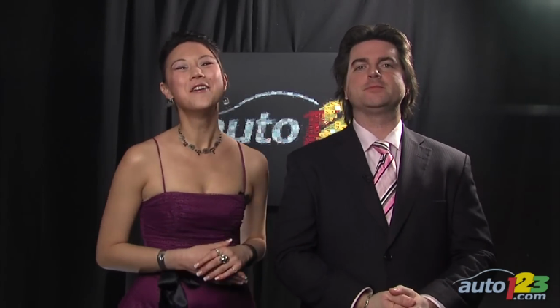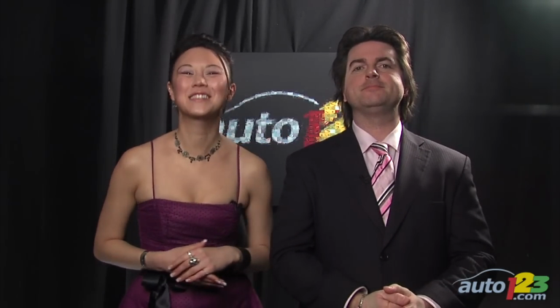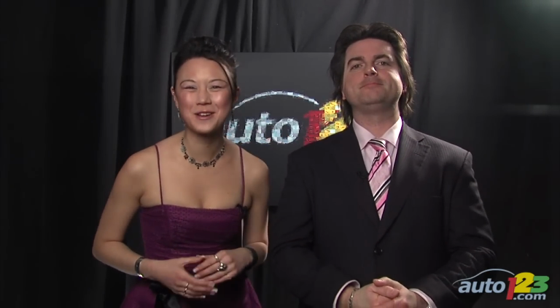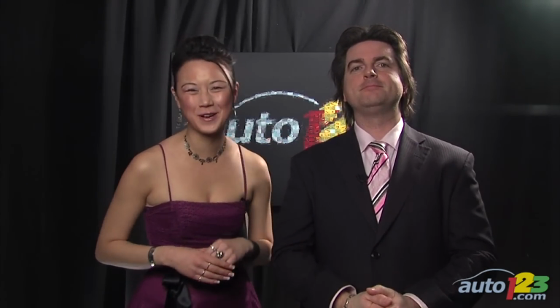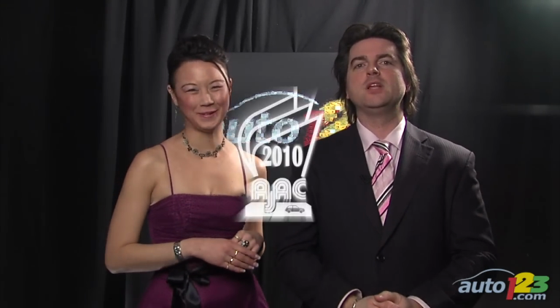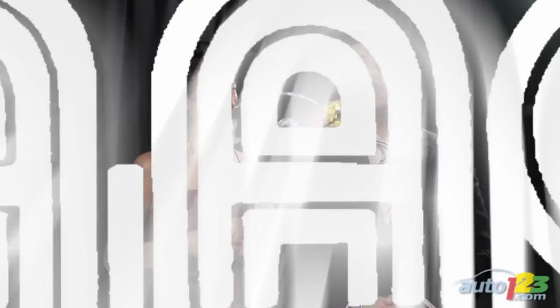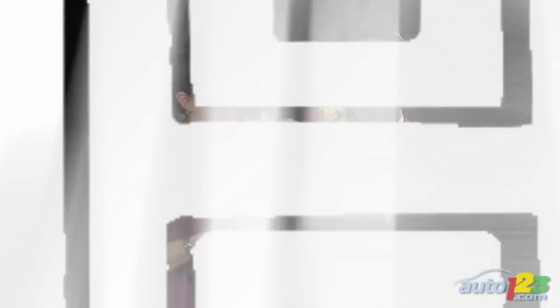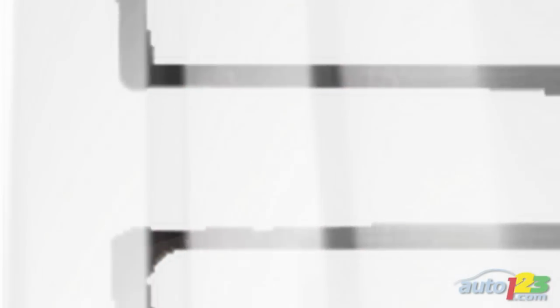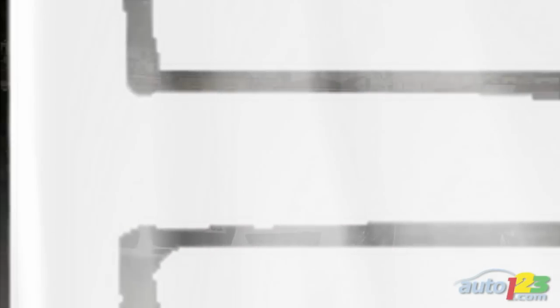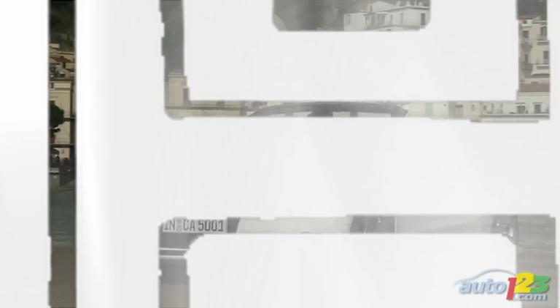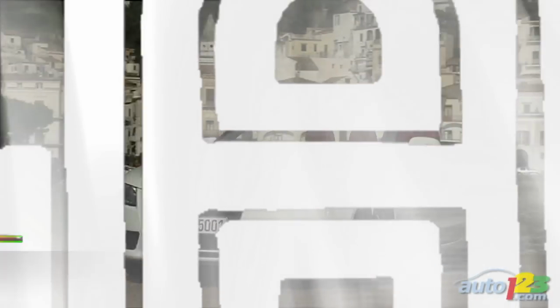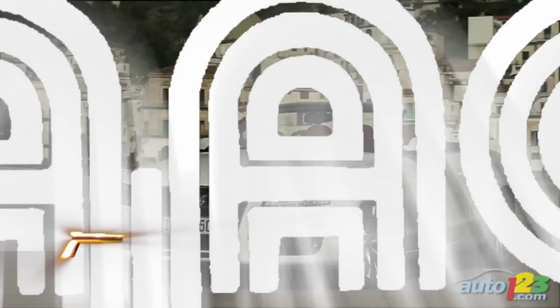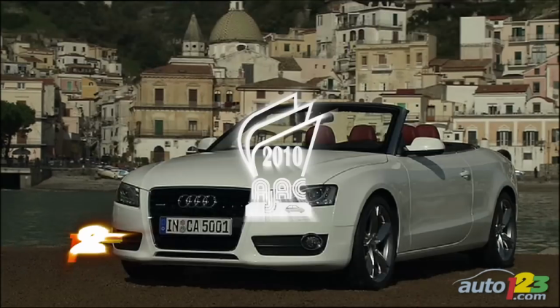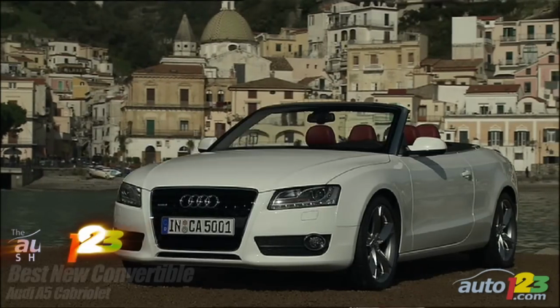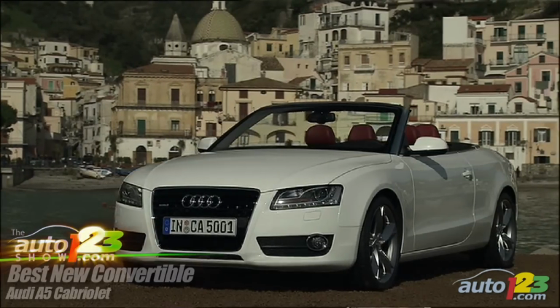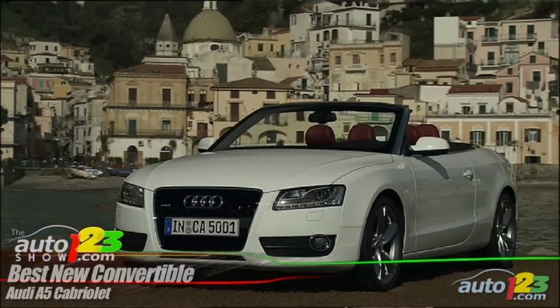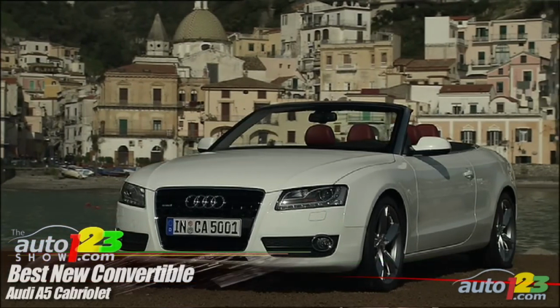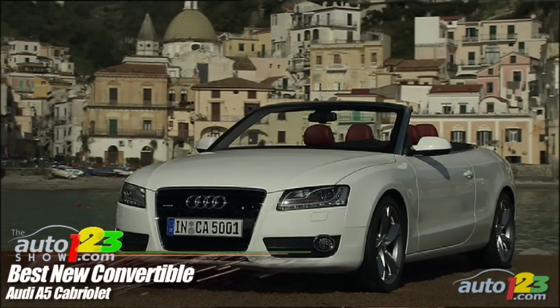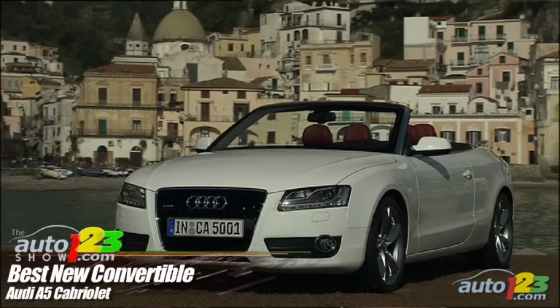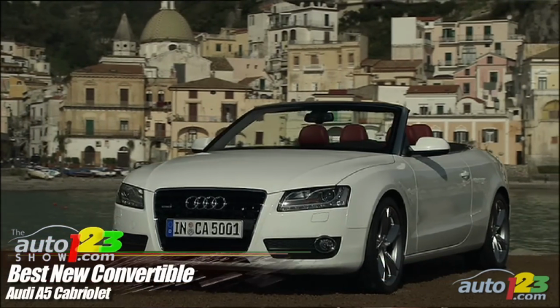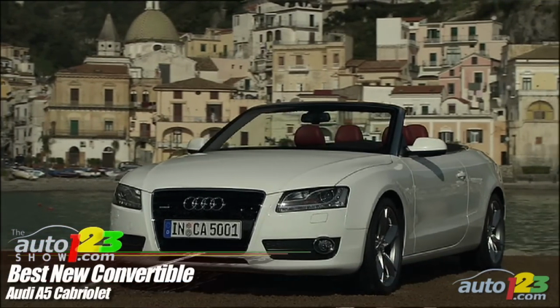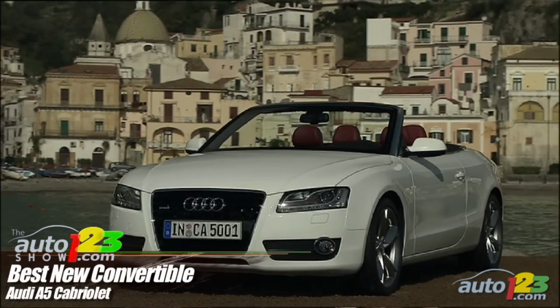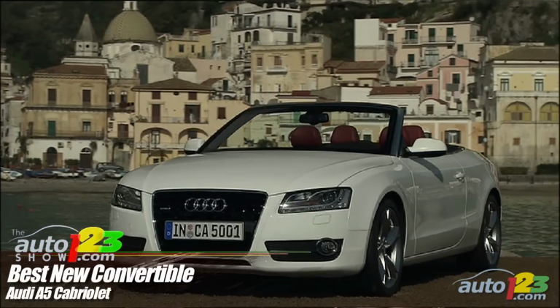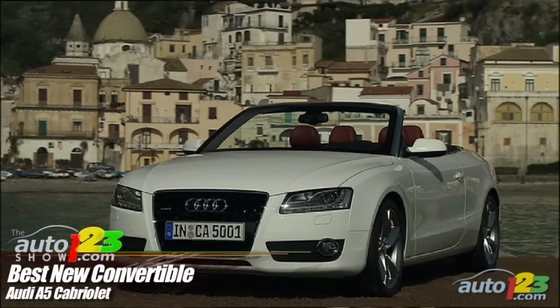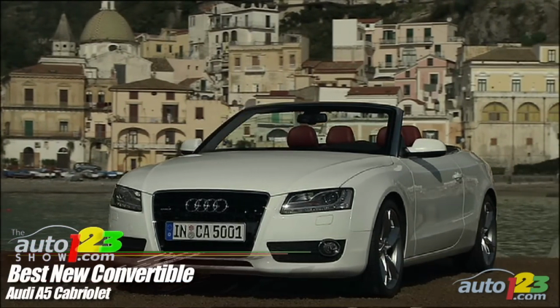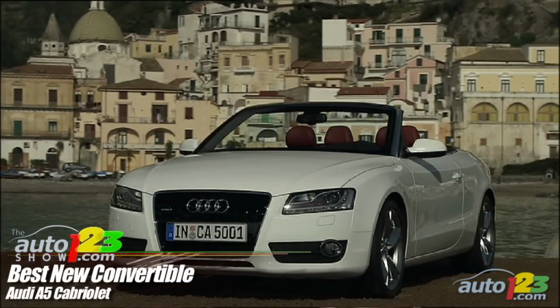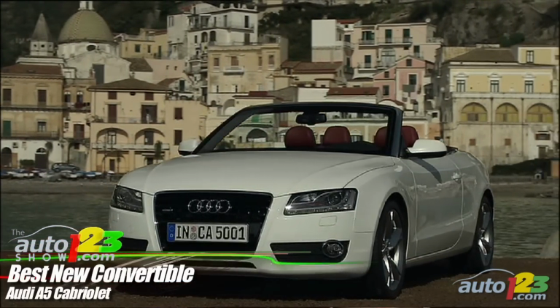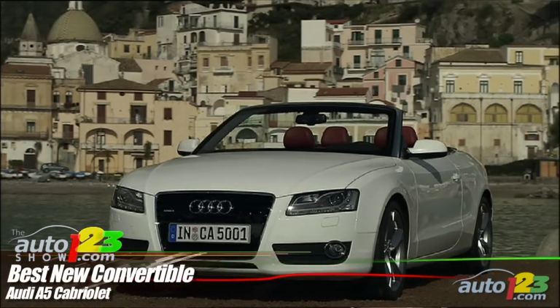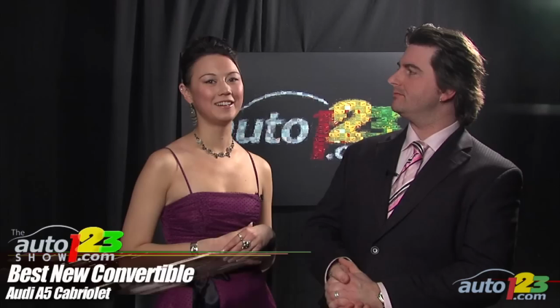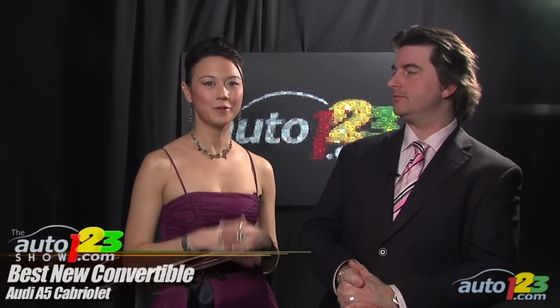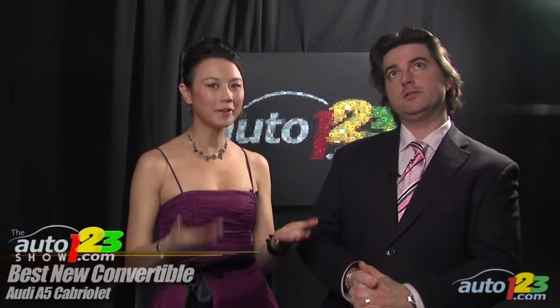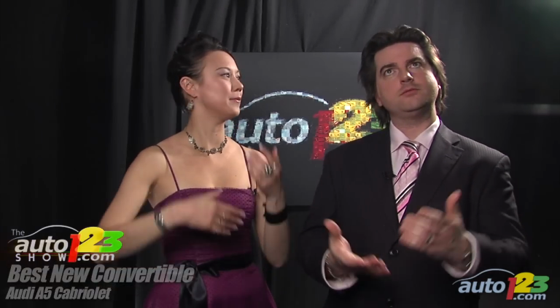Best New Convertible: The Audi A5 Cabriolet won the title for its overall quality, great ride and low fuel consumption.